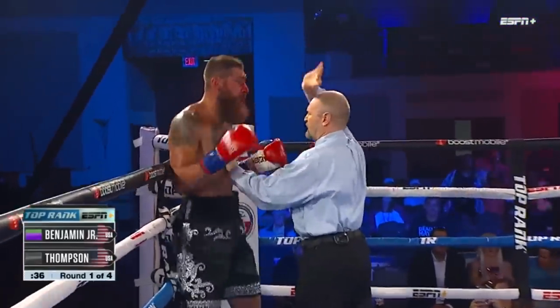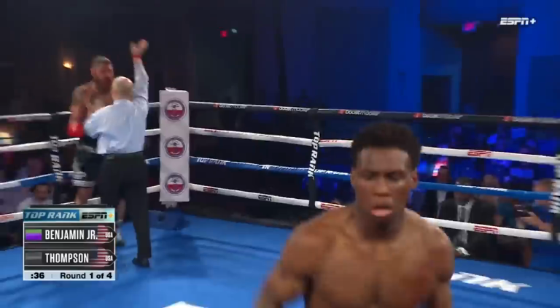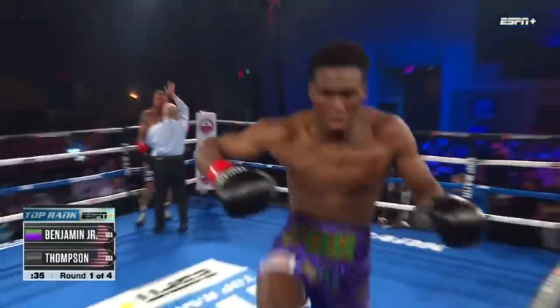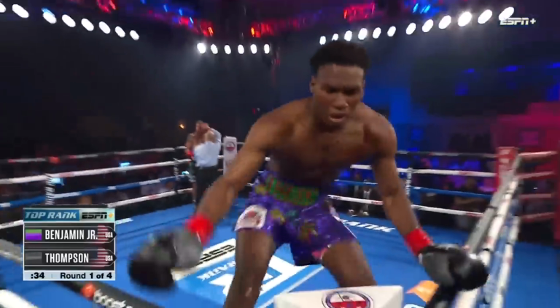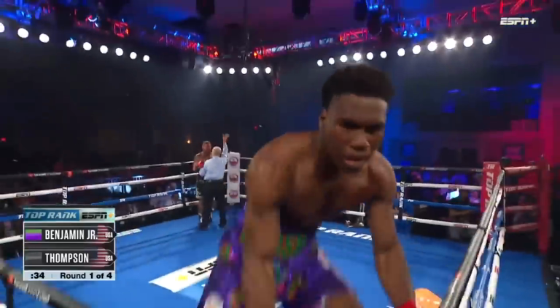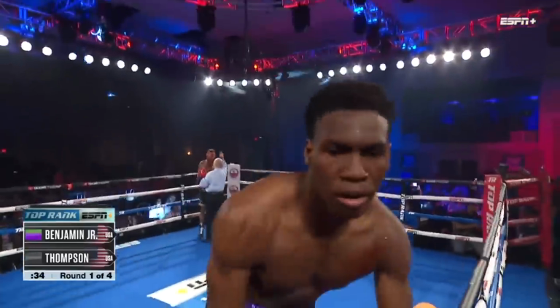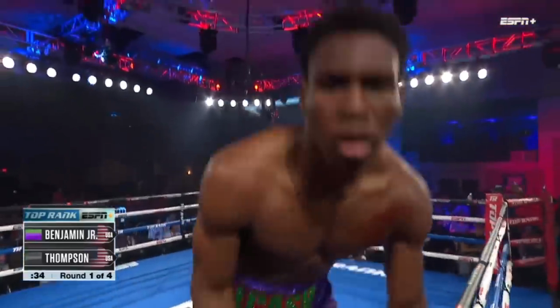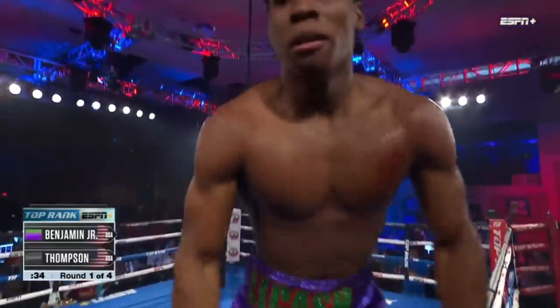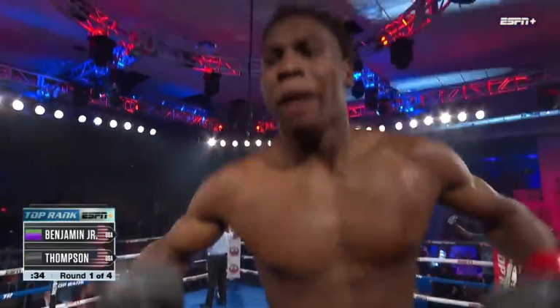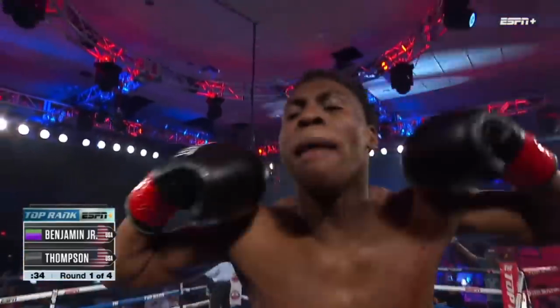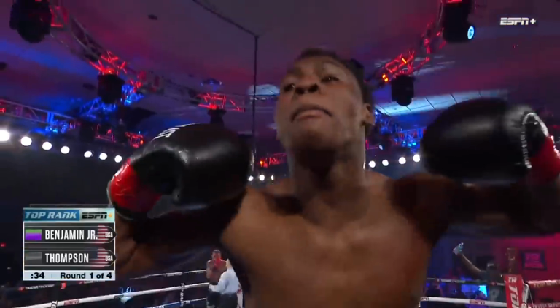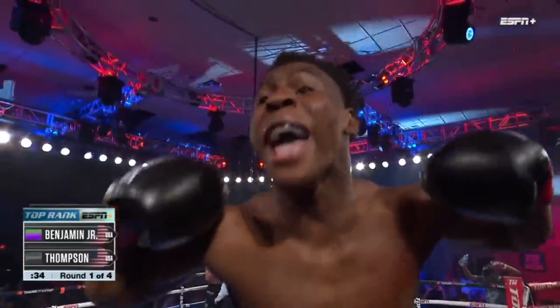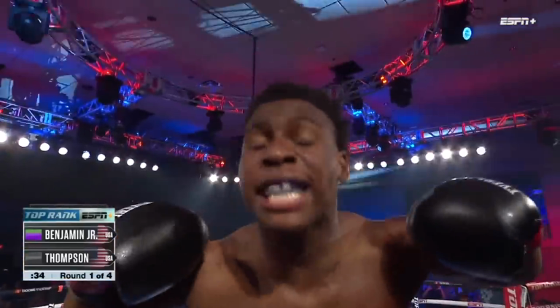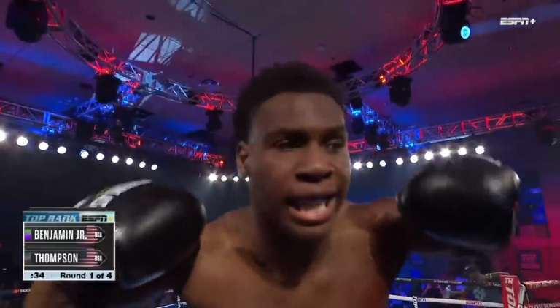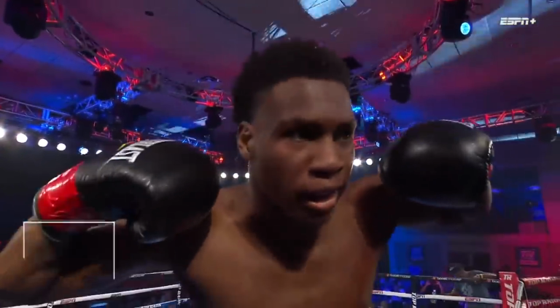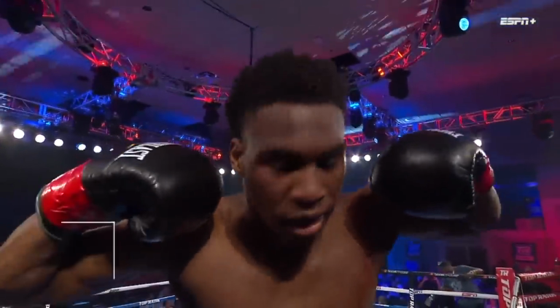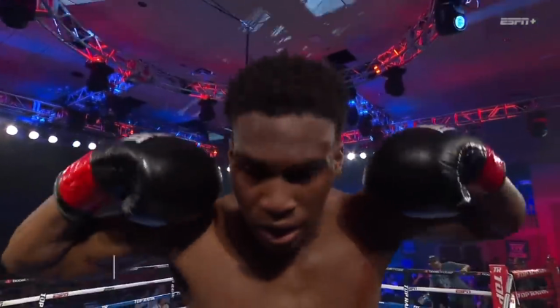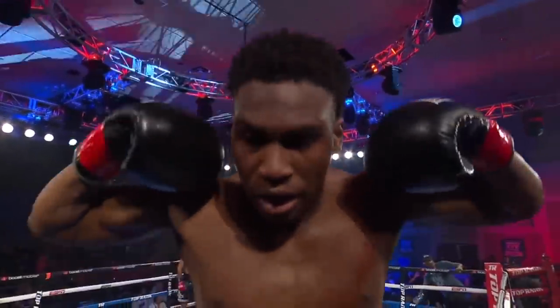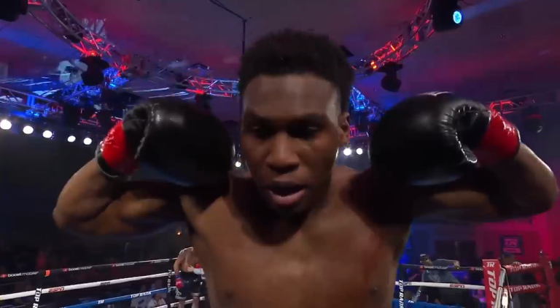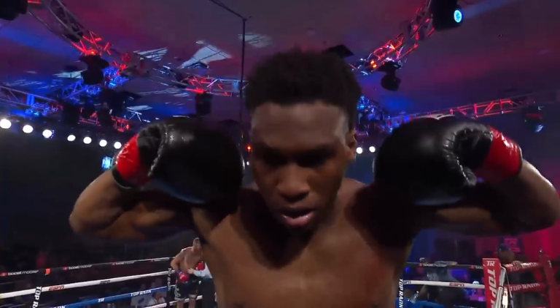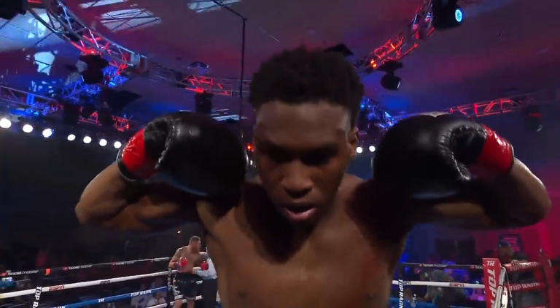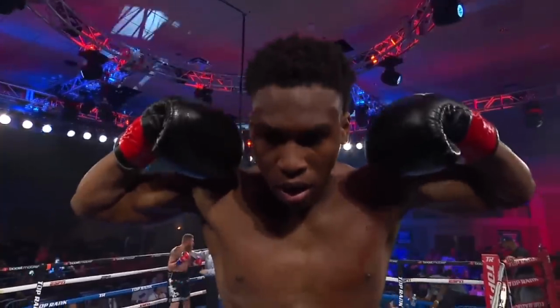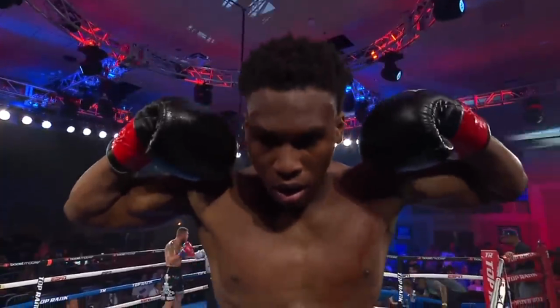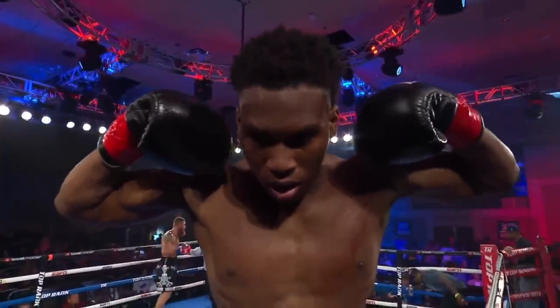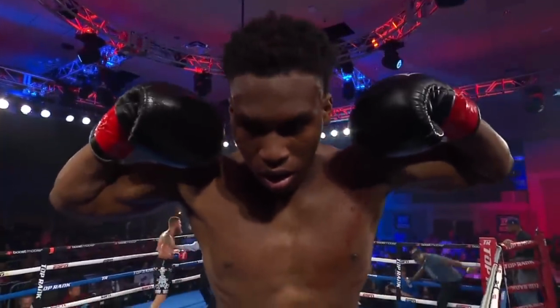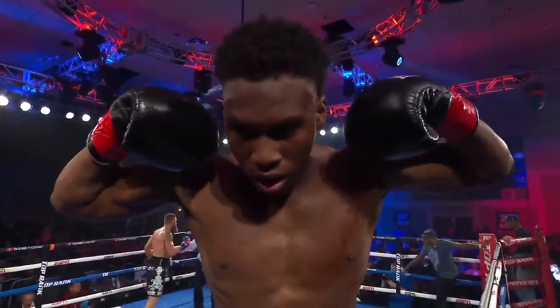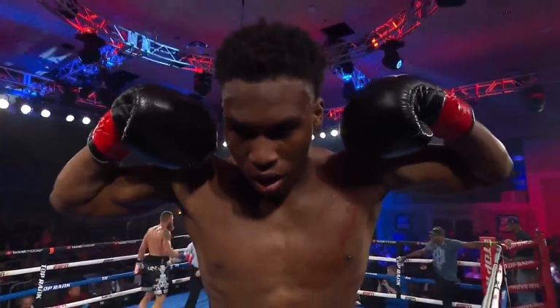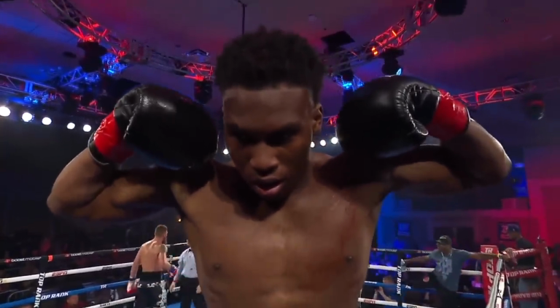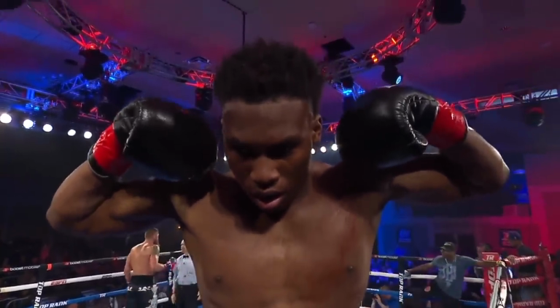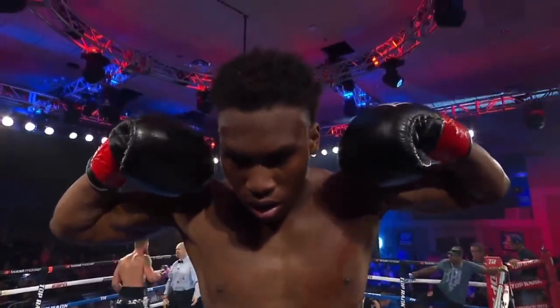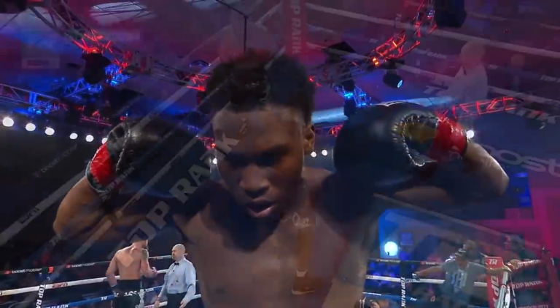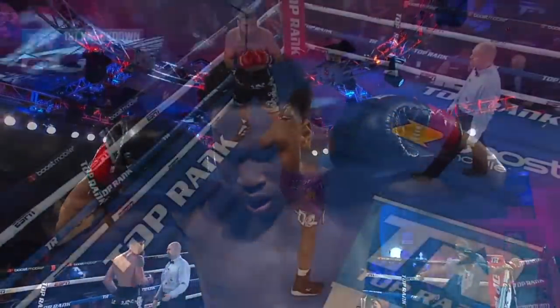And referee Steve Nelson stops the fight as Dante Benjamin gets the win.